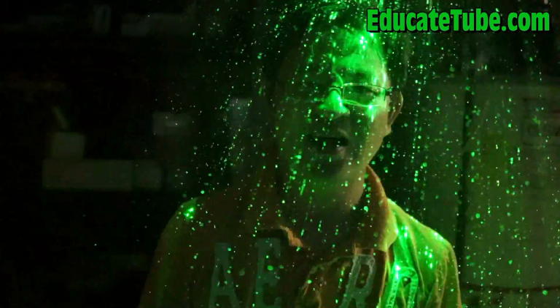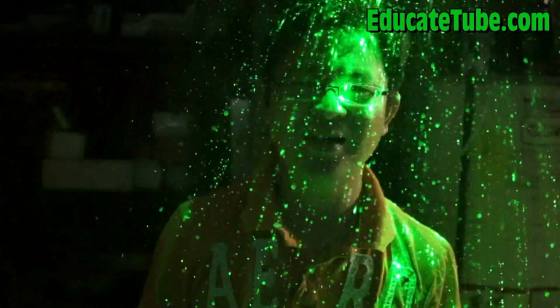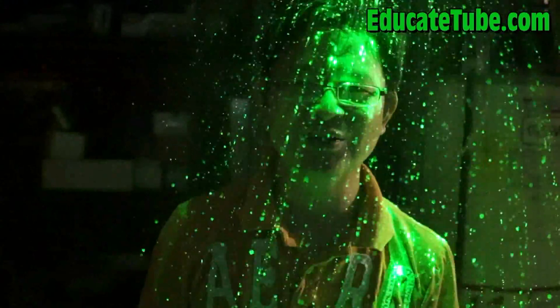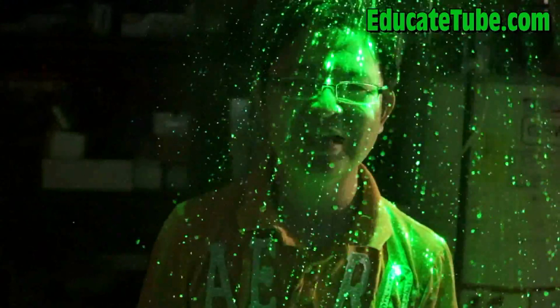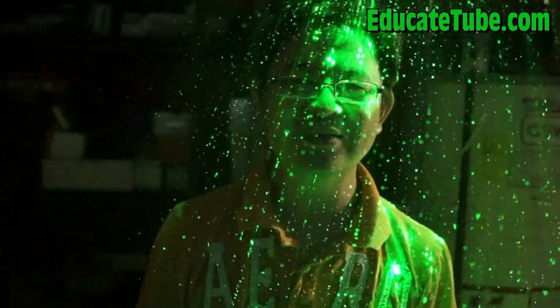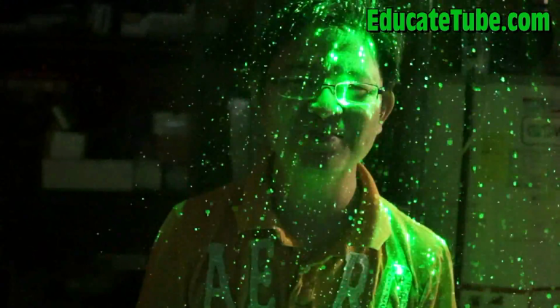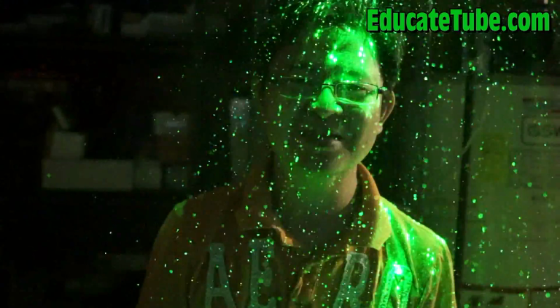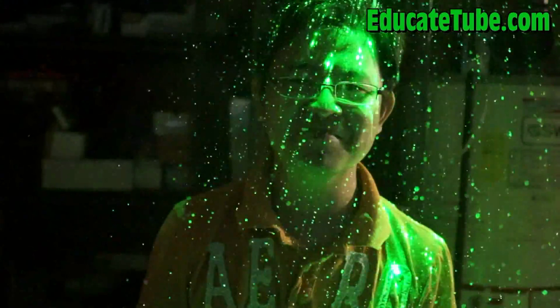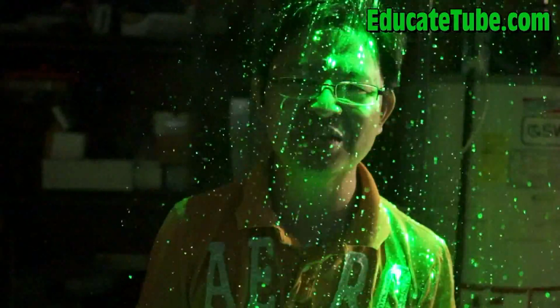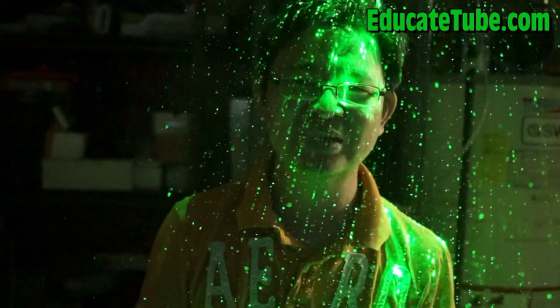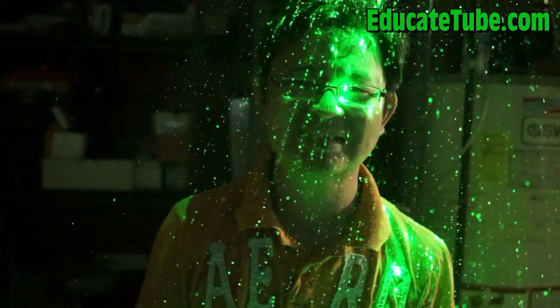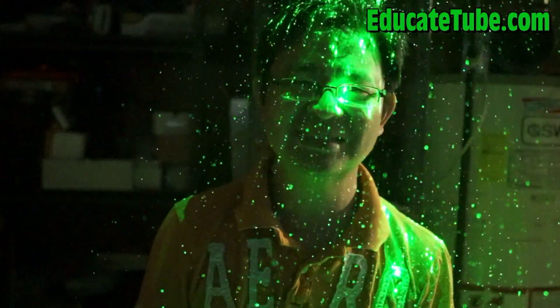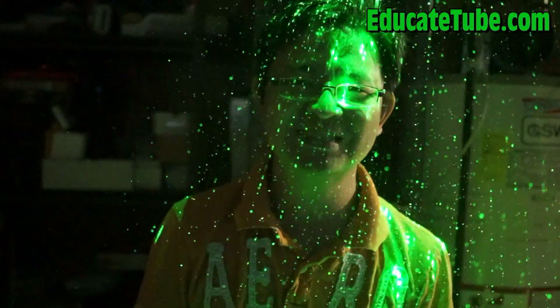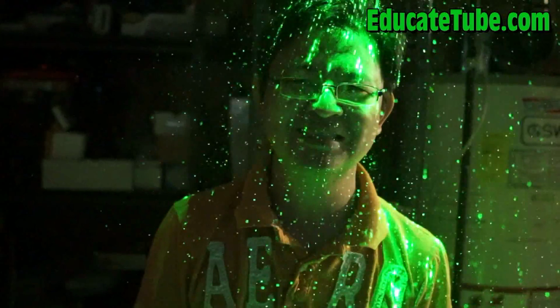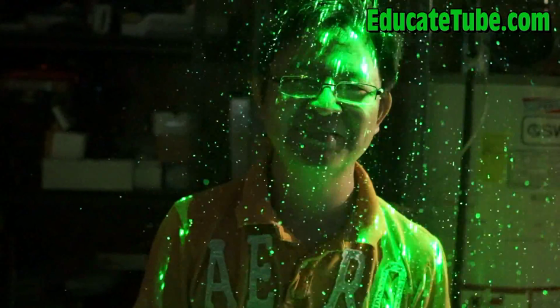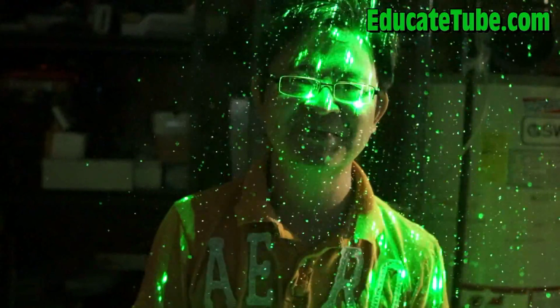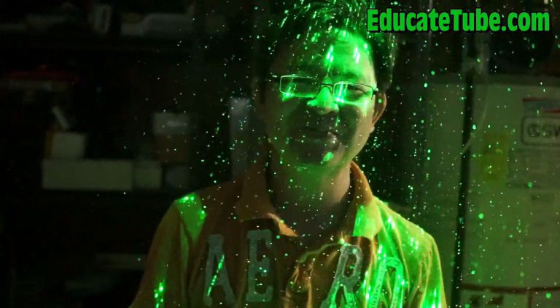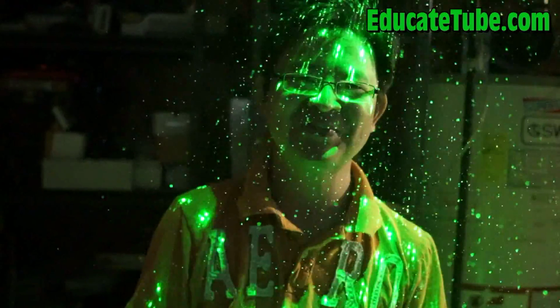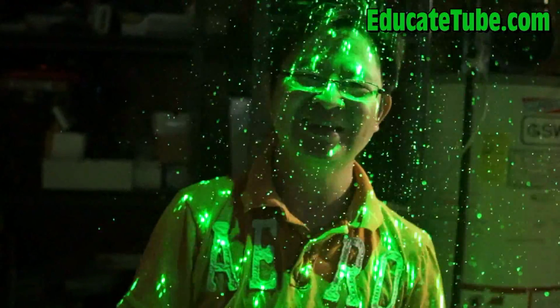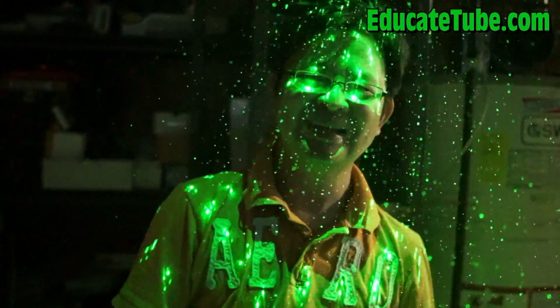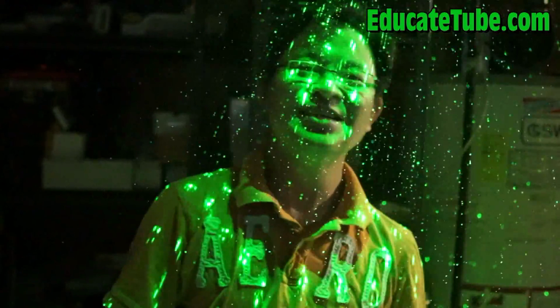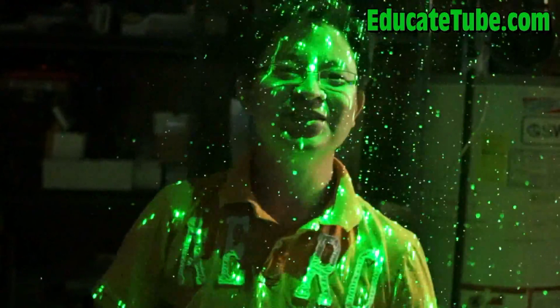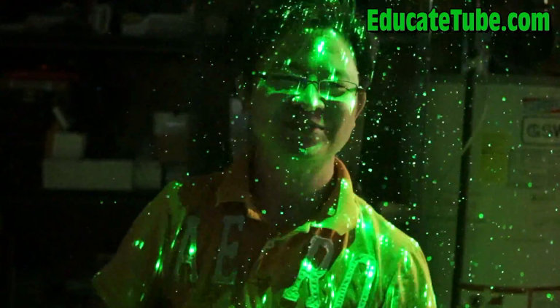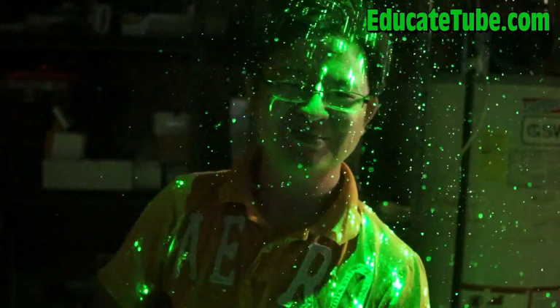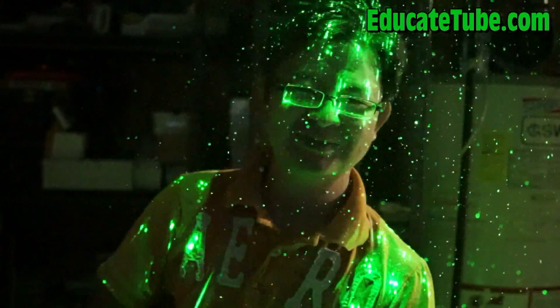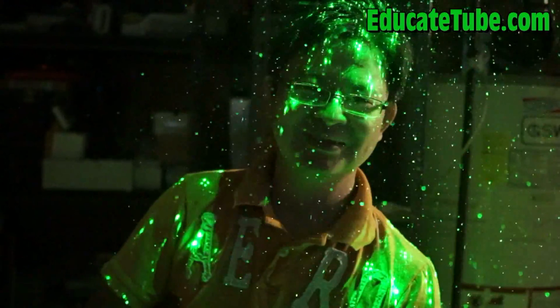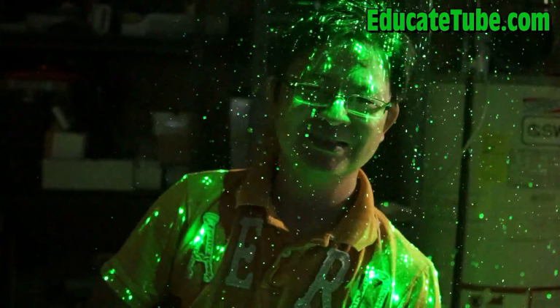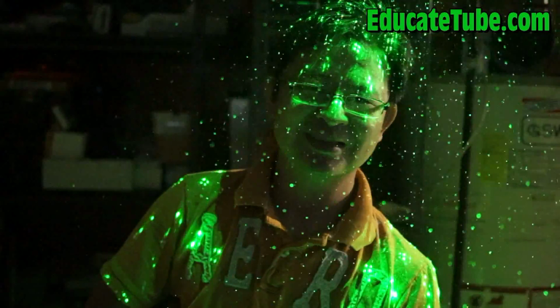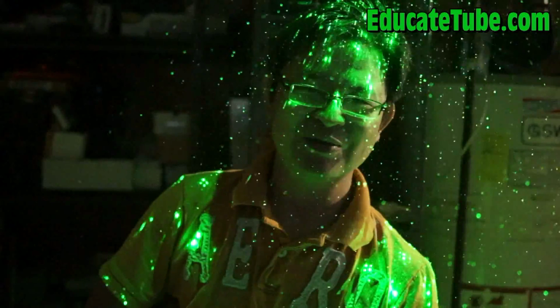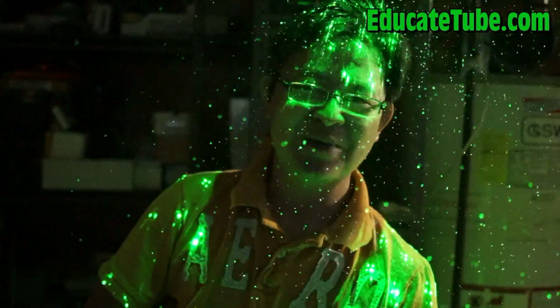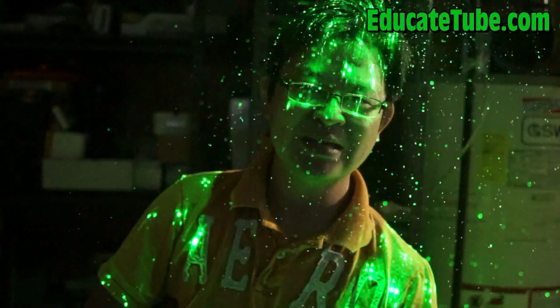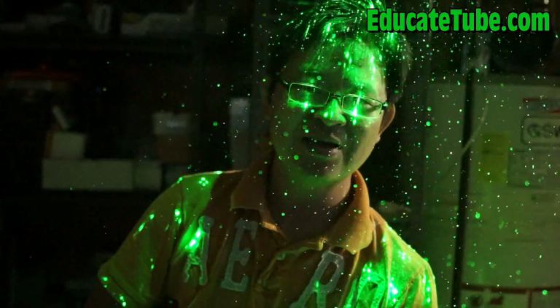You're now in the matrix. Are you happy now?